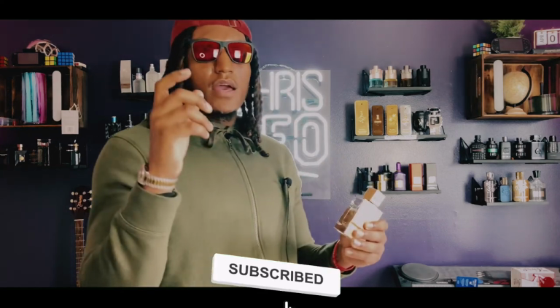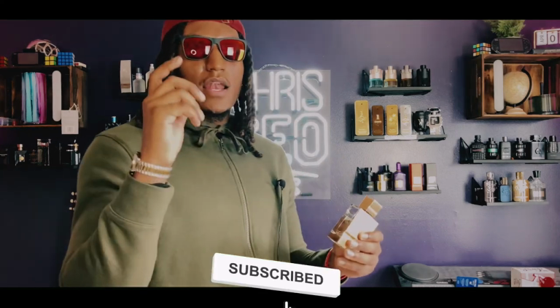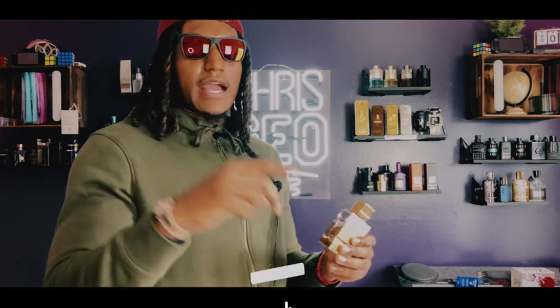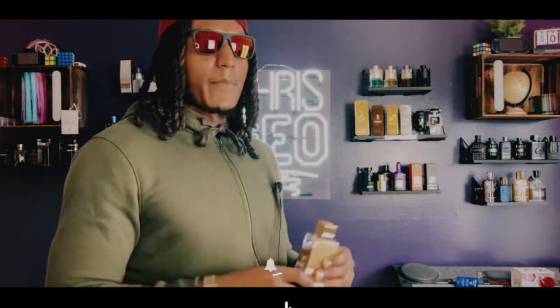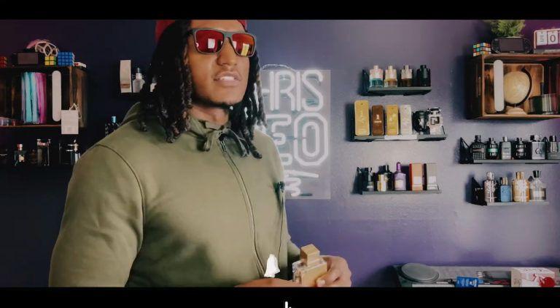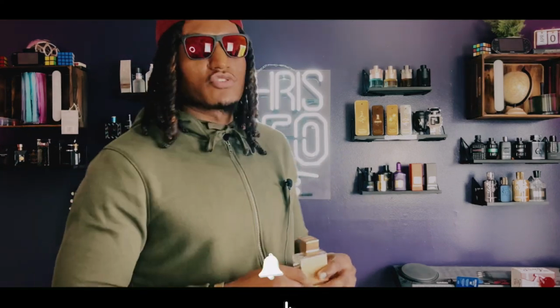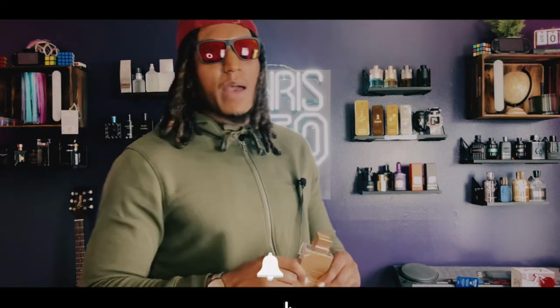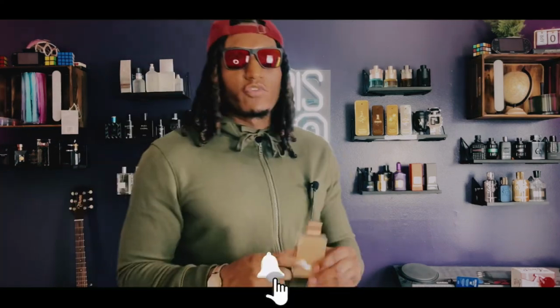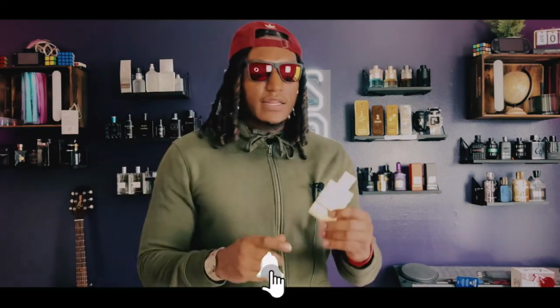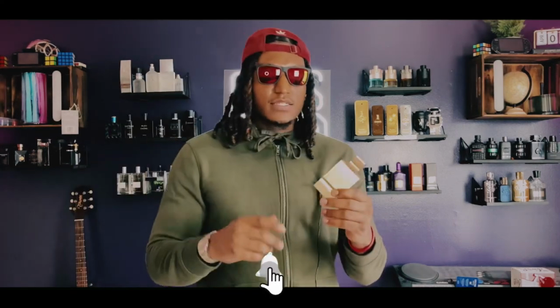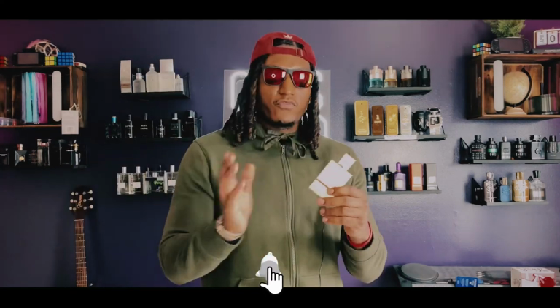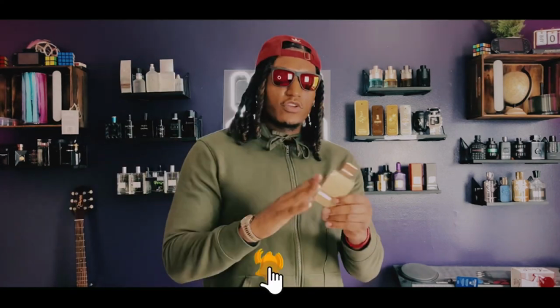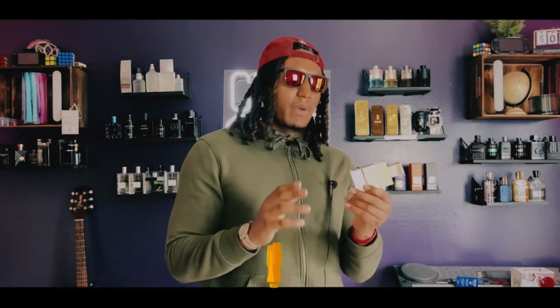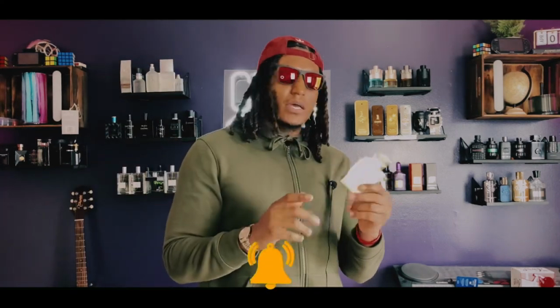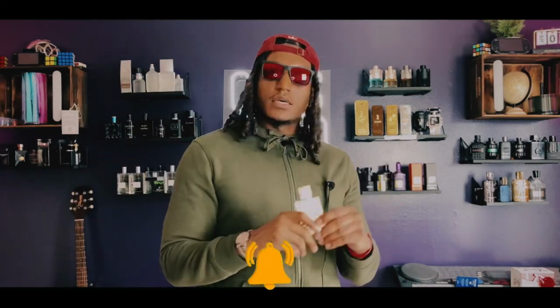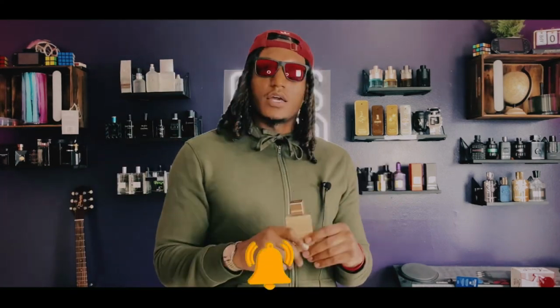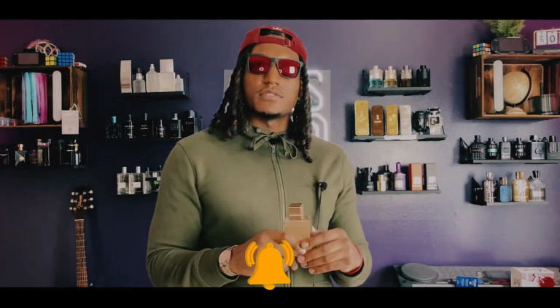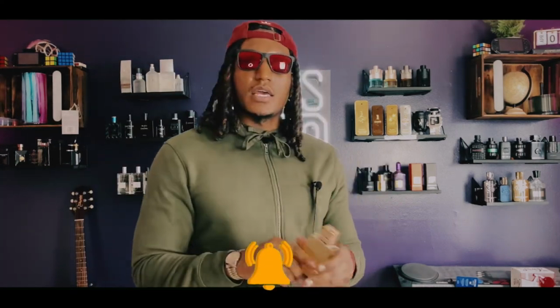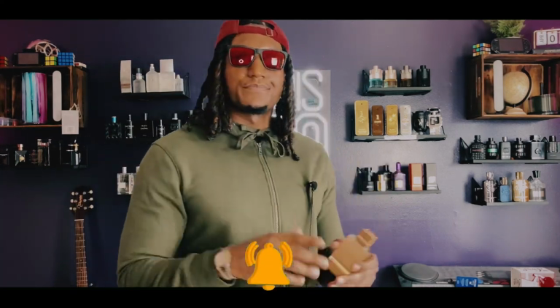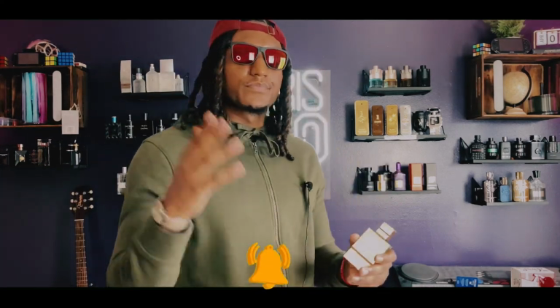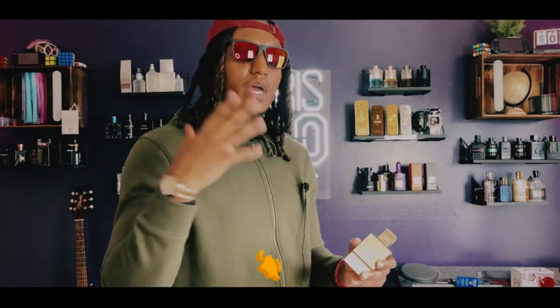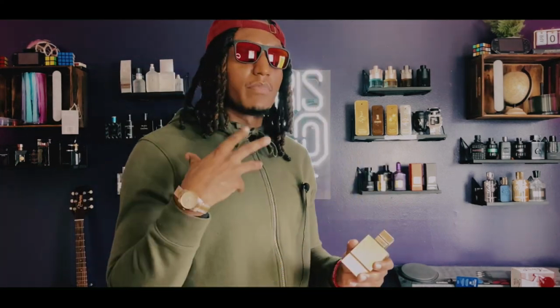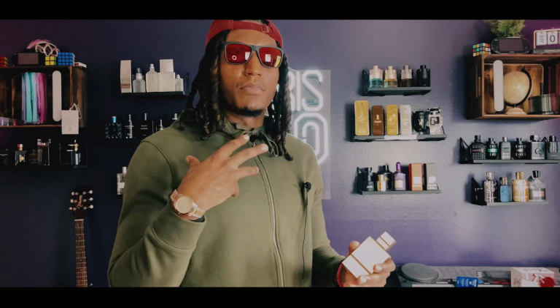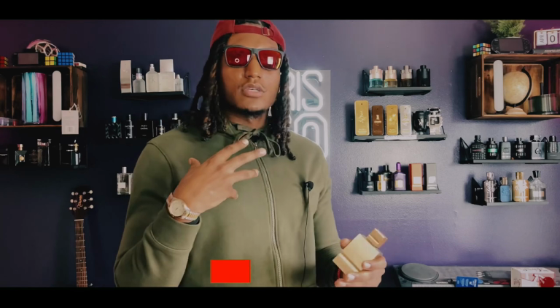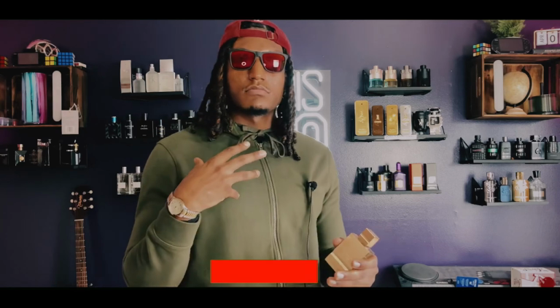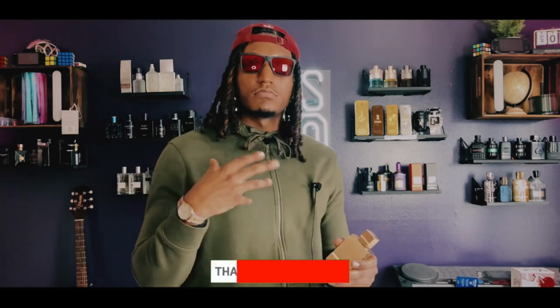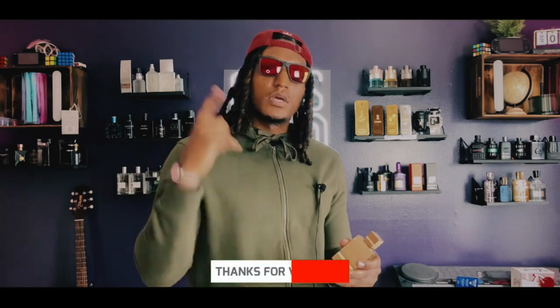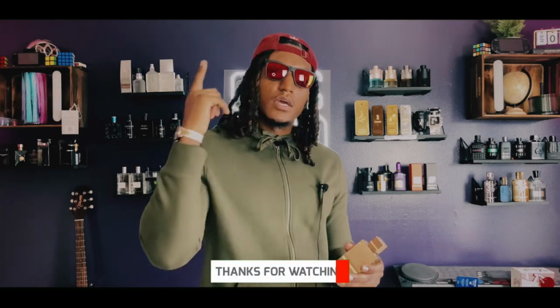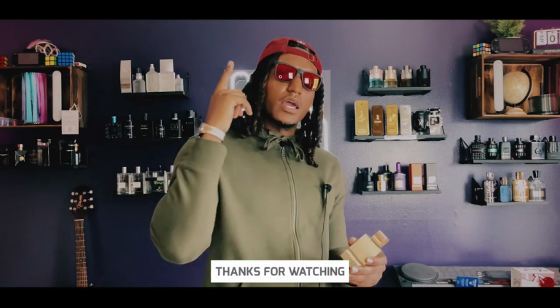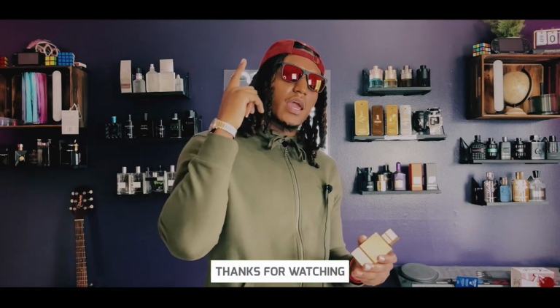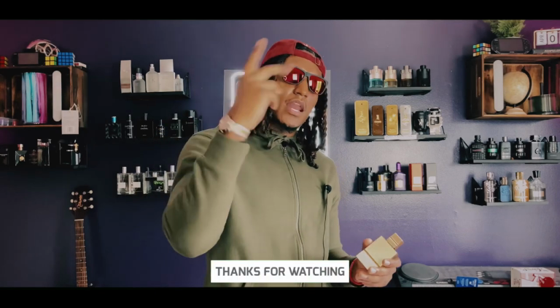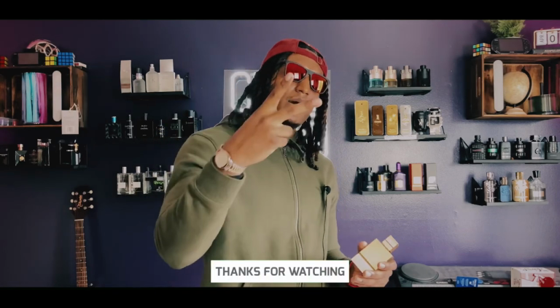Like, comment, and subscribe if you like this before-you-buy content. I'm Big Boss and I'm out.